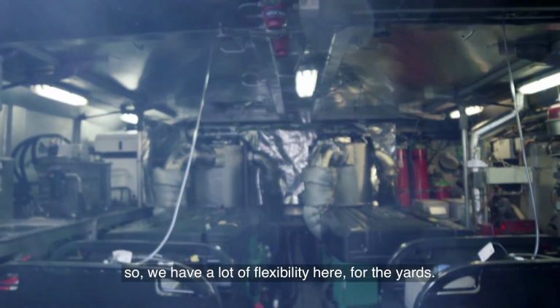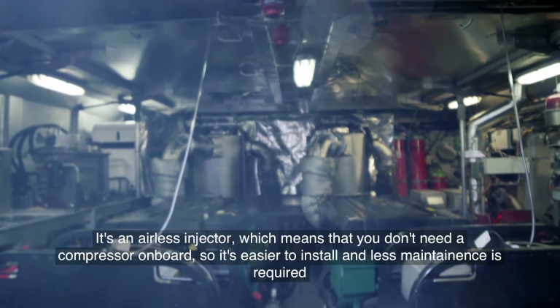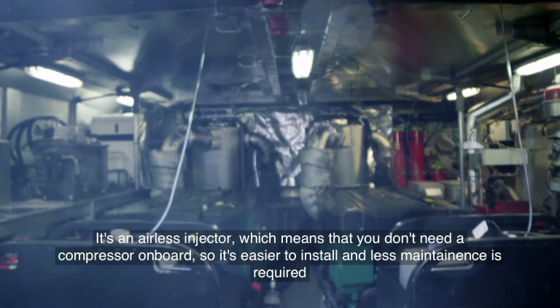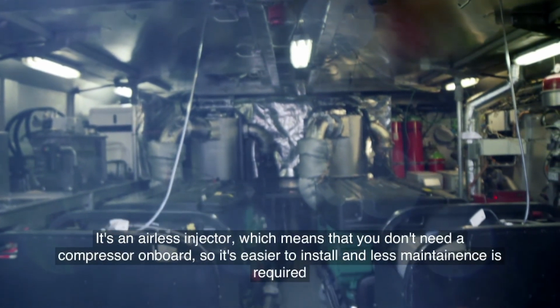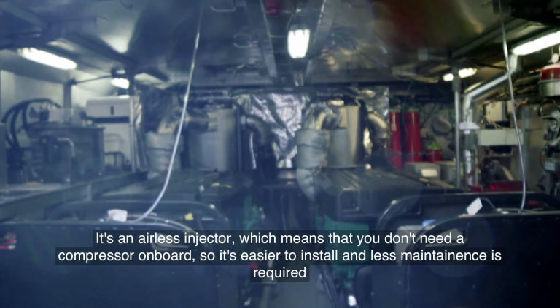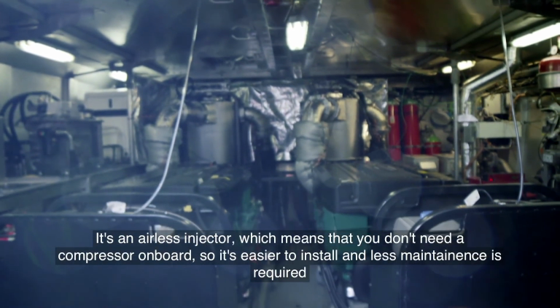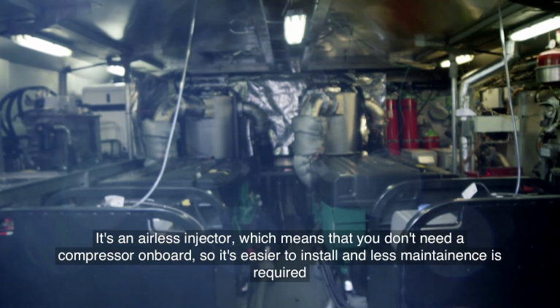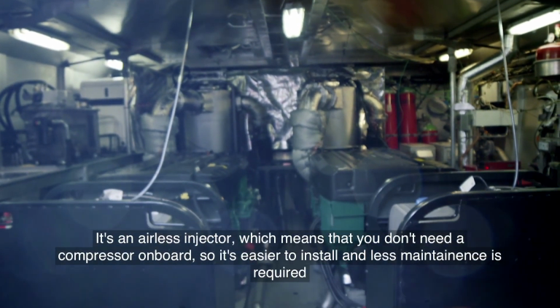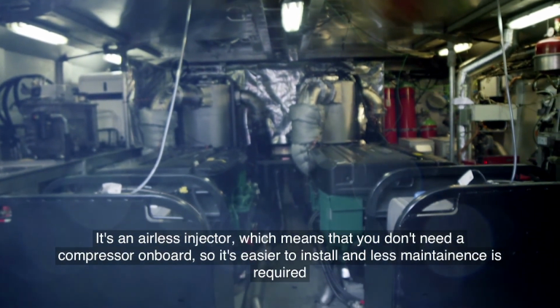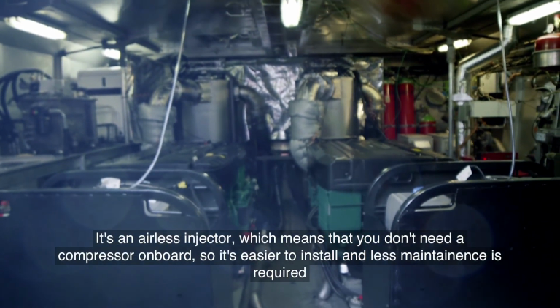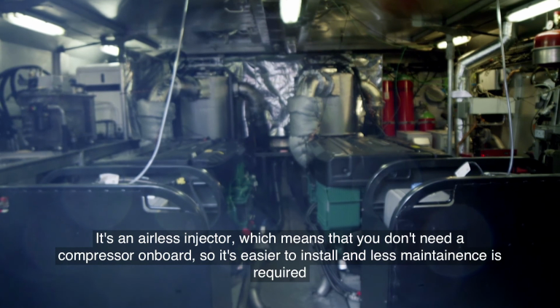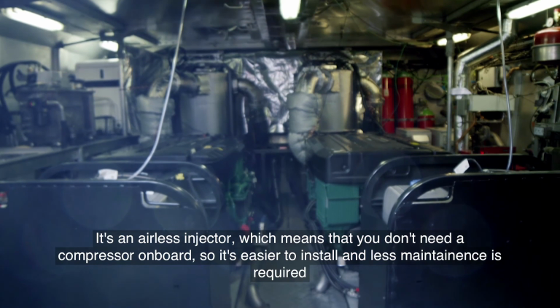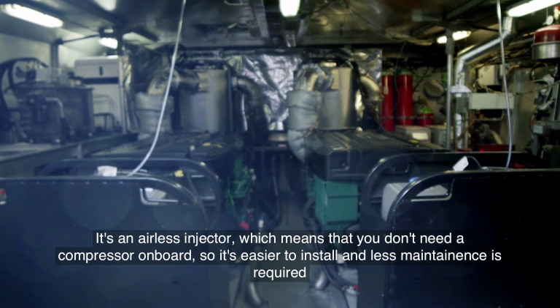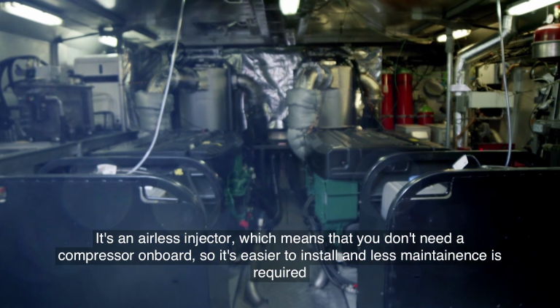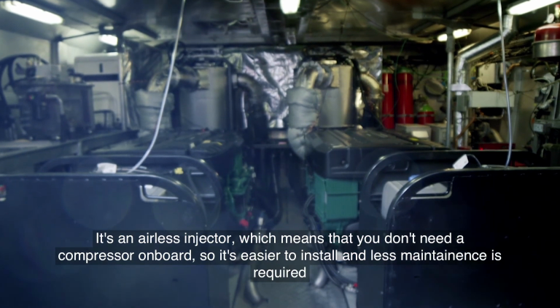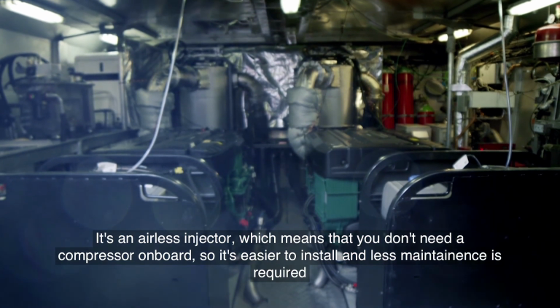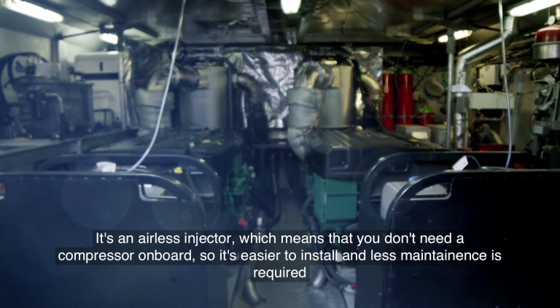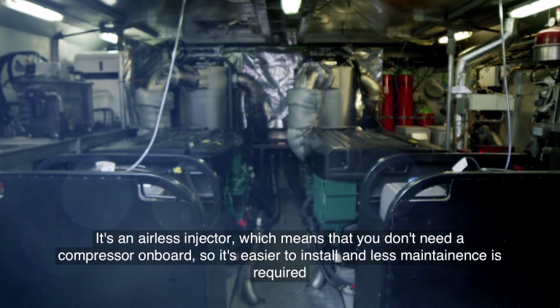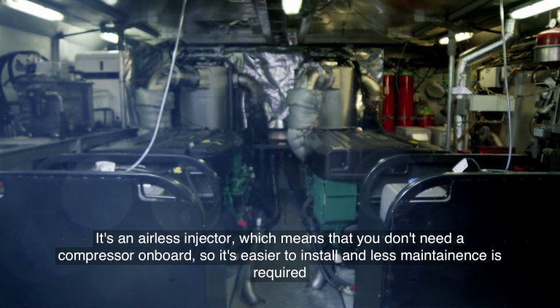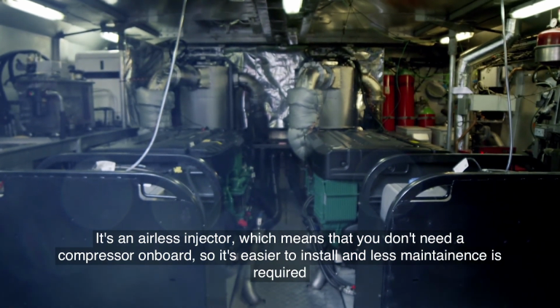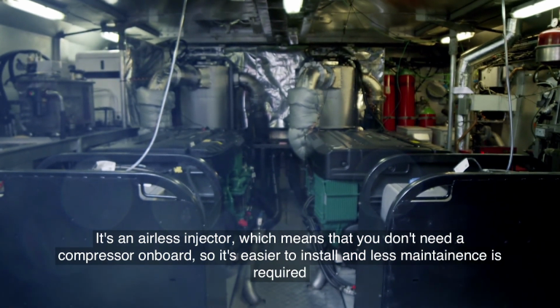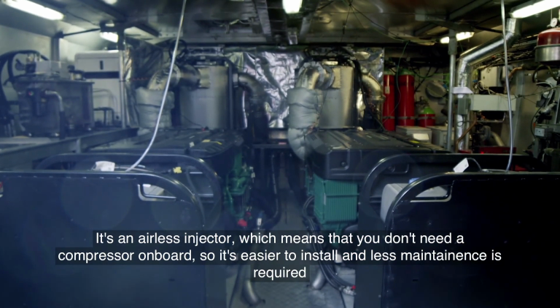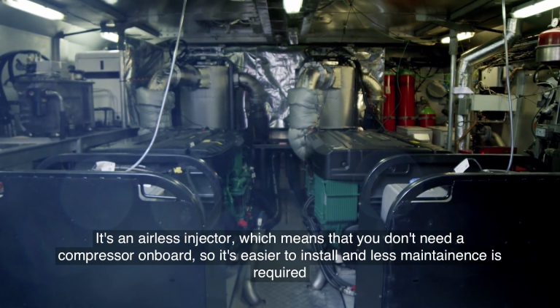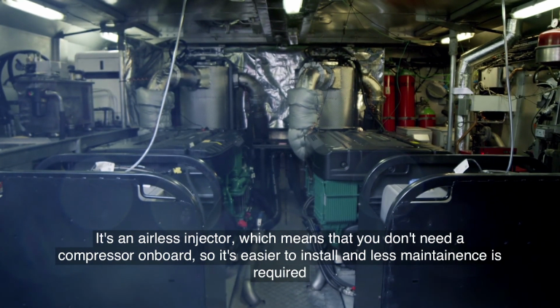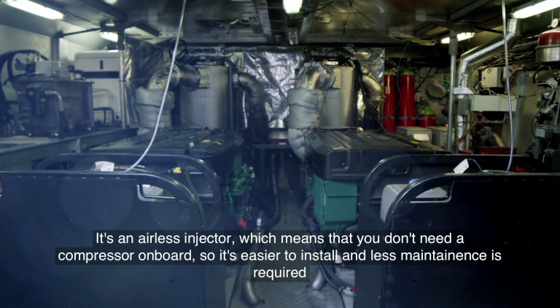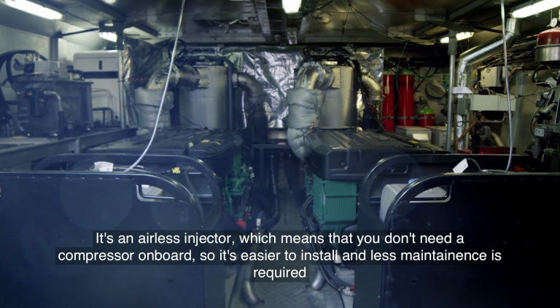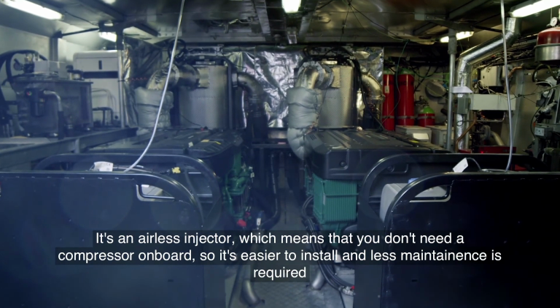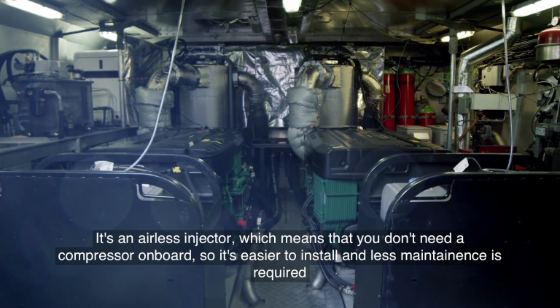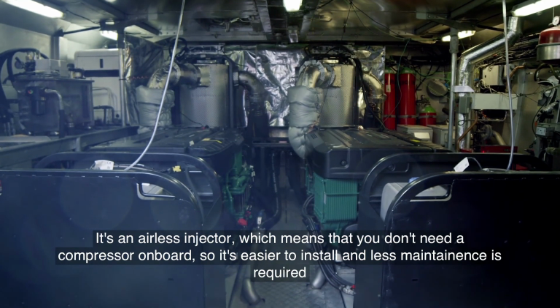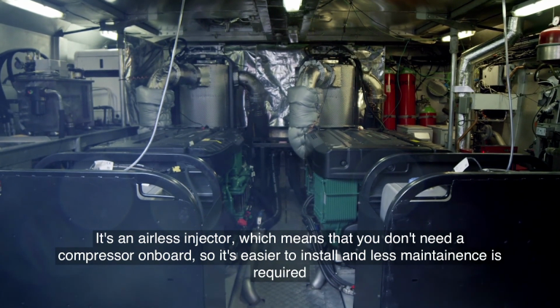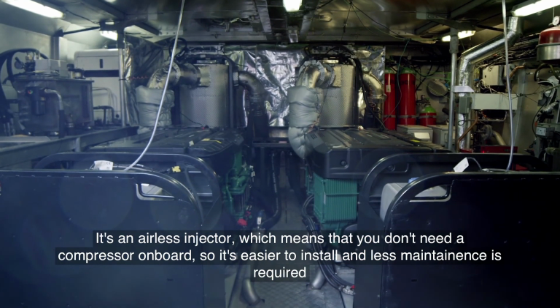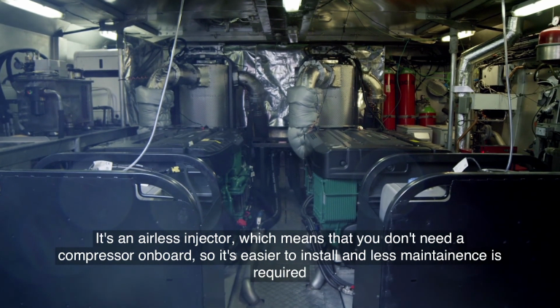It's an airless injector, which means that you don't need a compressor on board. So it's easier to install and less maintenance required.